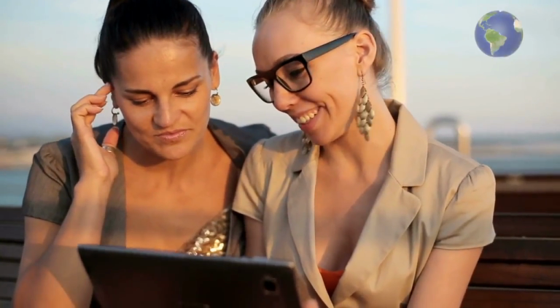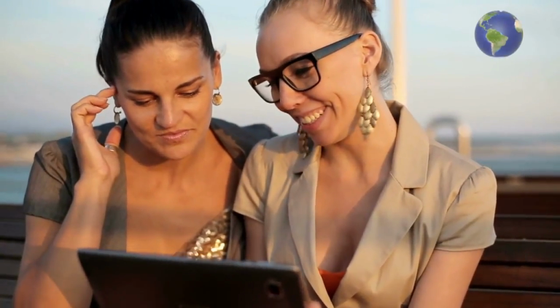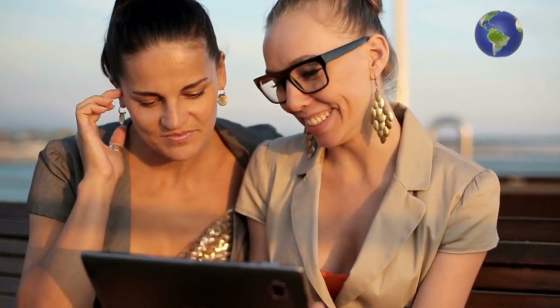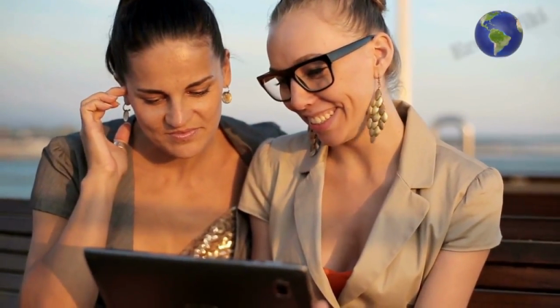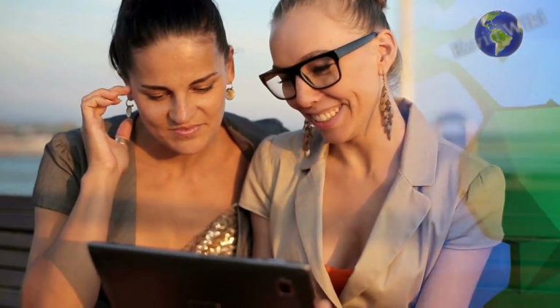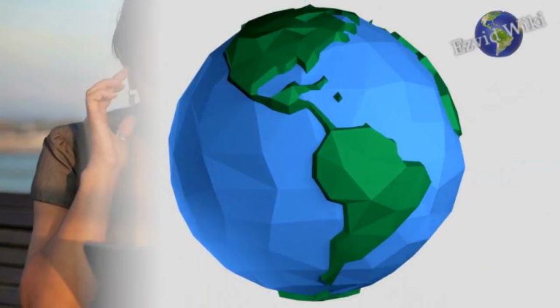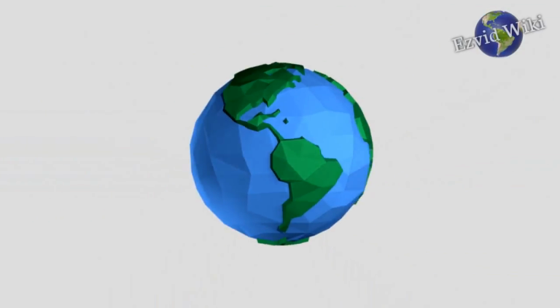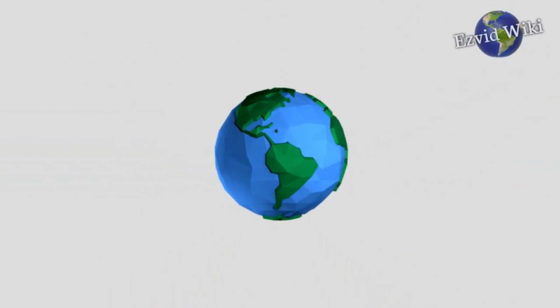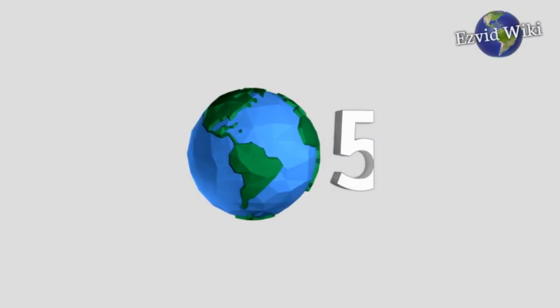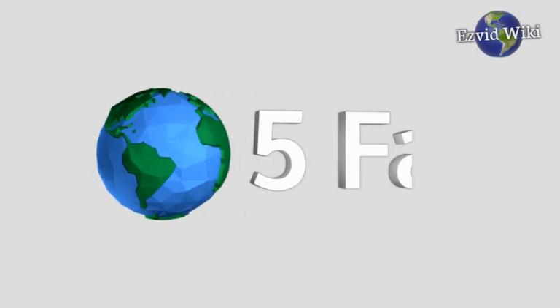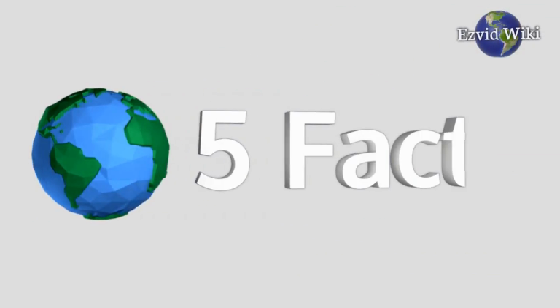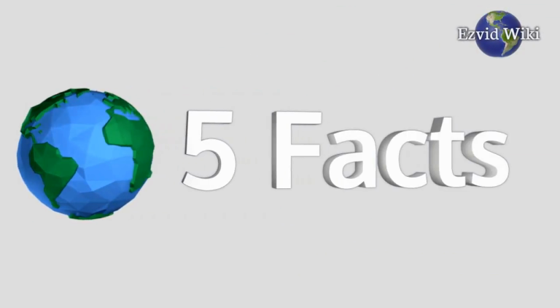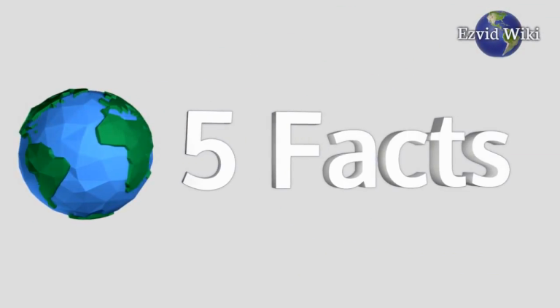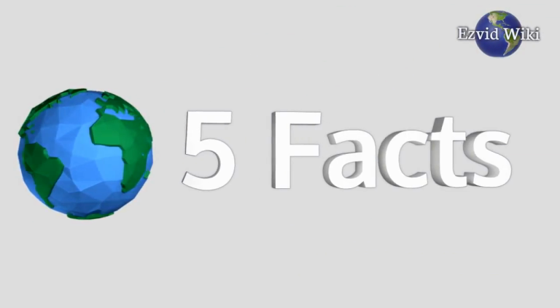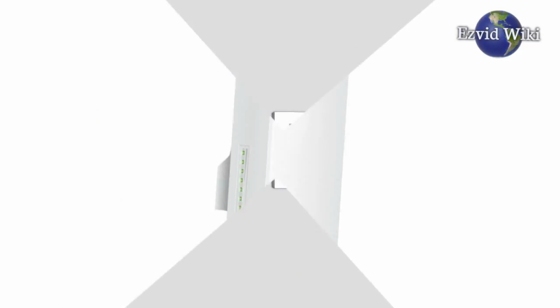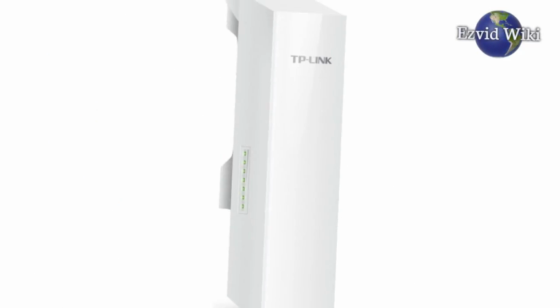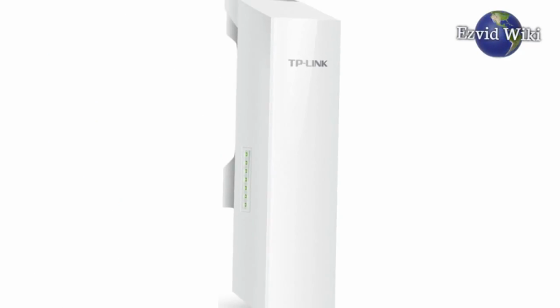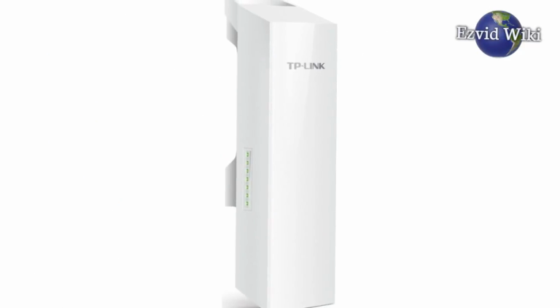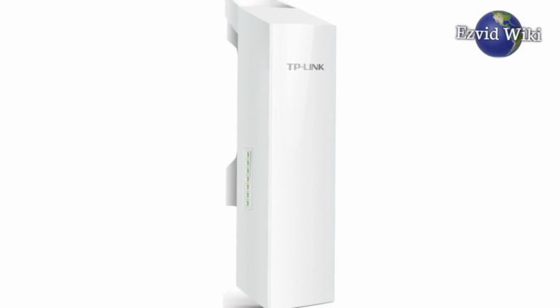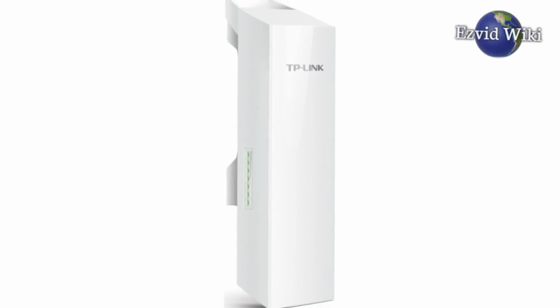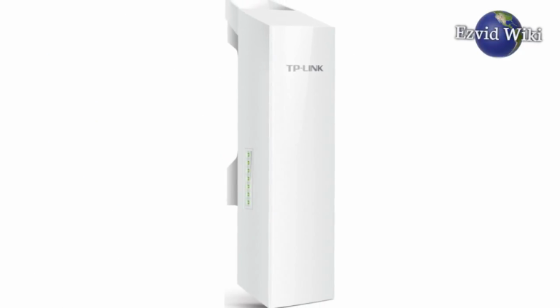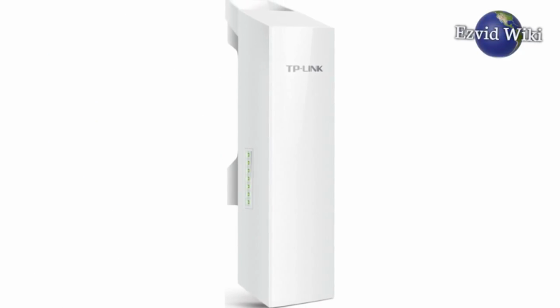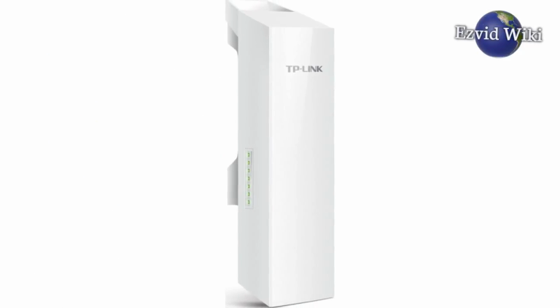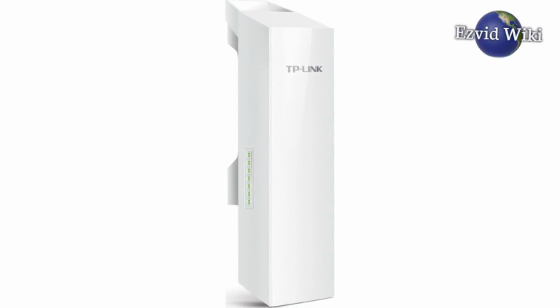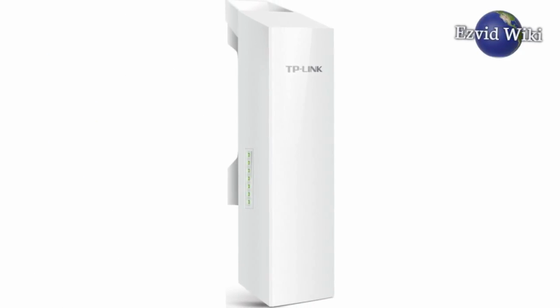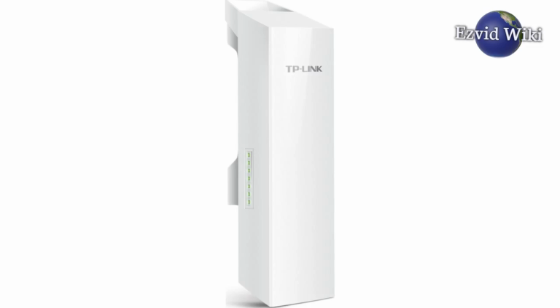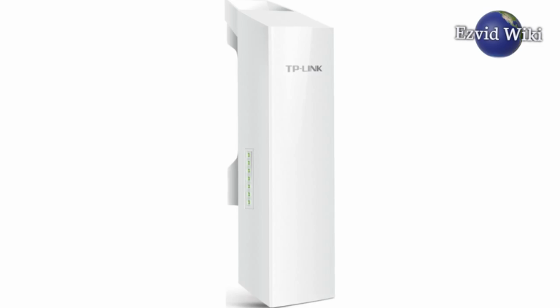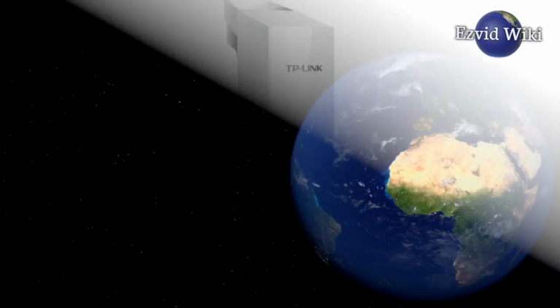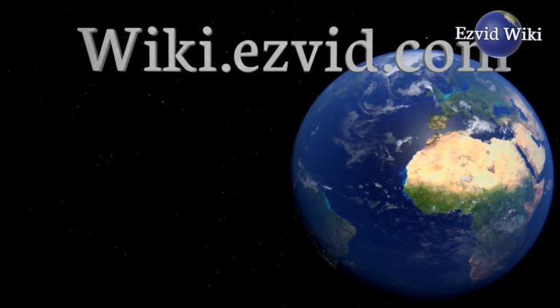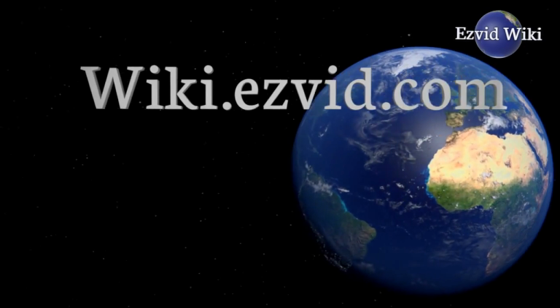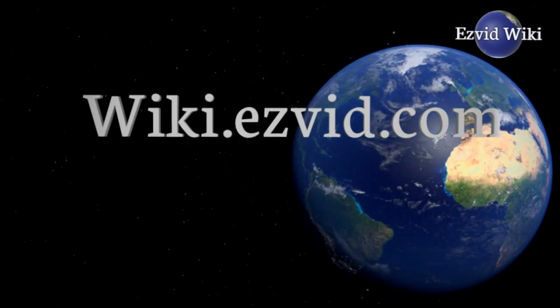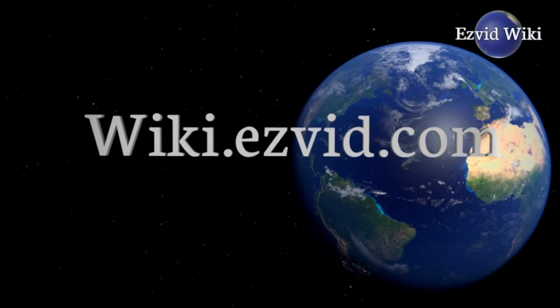These are the 5 facts you need to know about outdoor access points. Brought to you by EasyVidWiki.